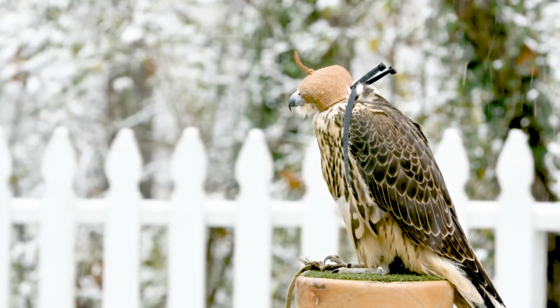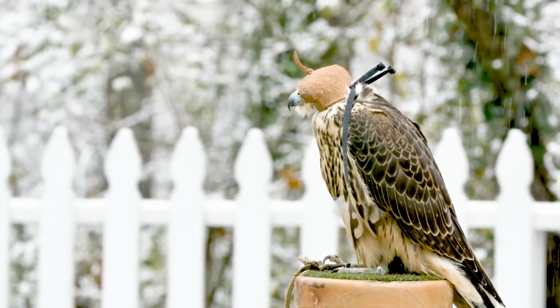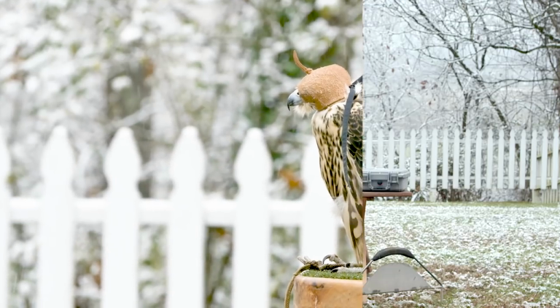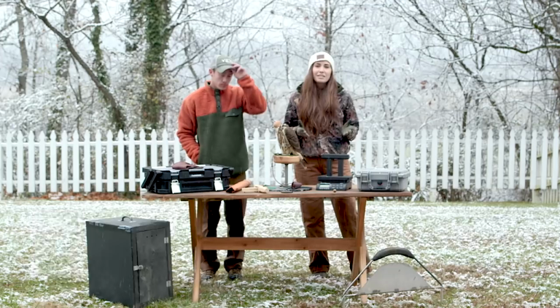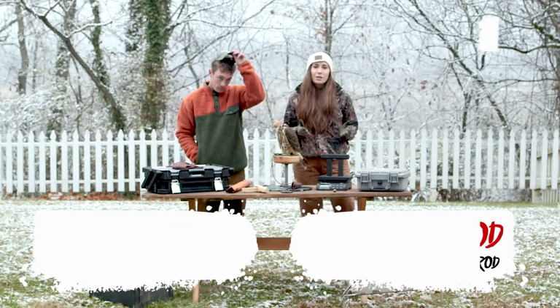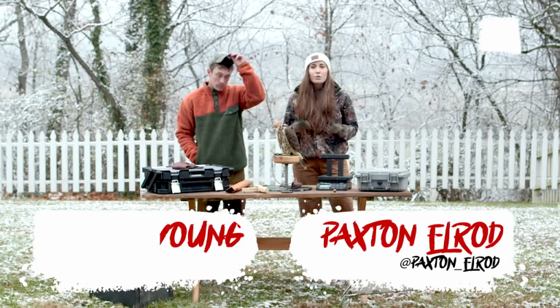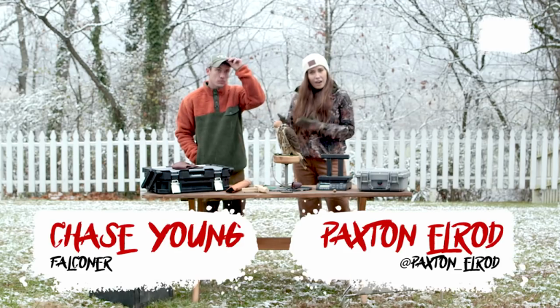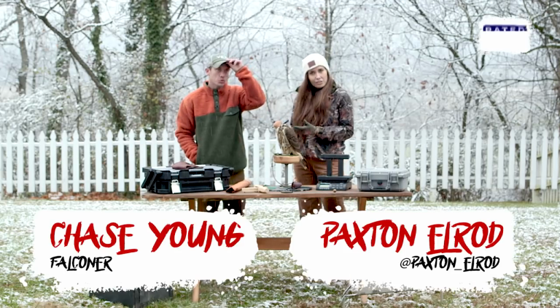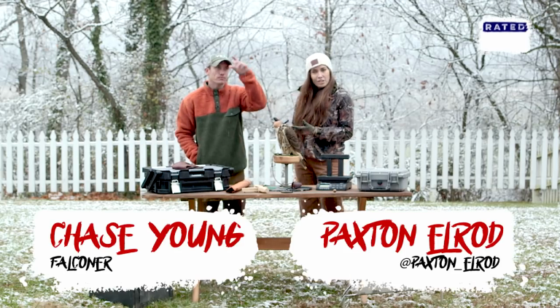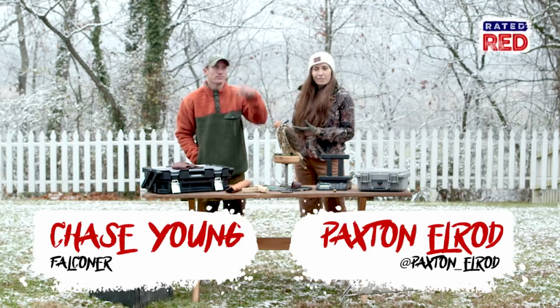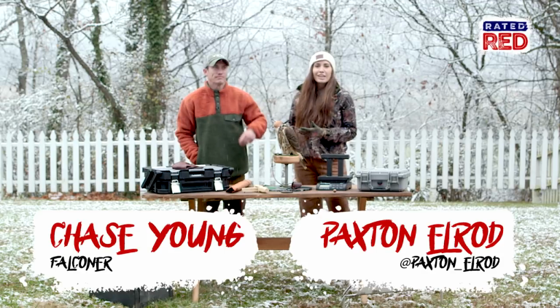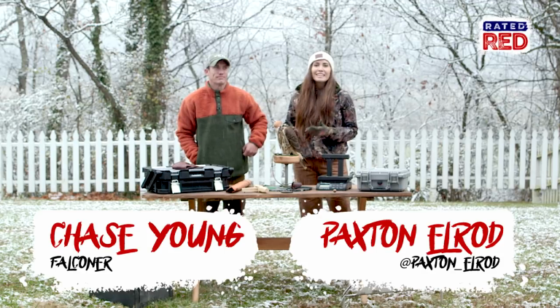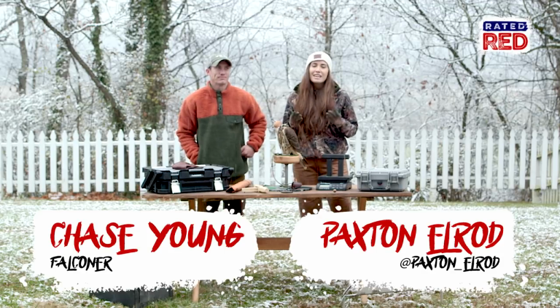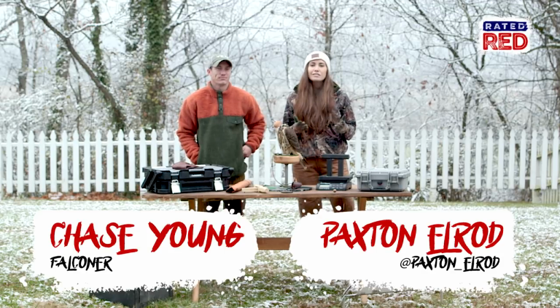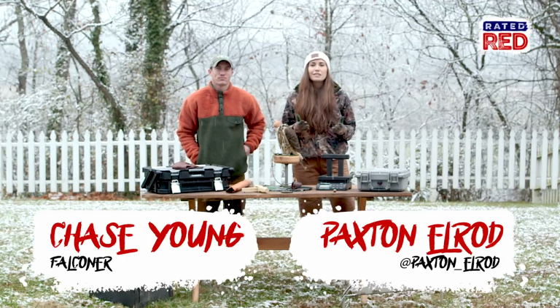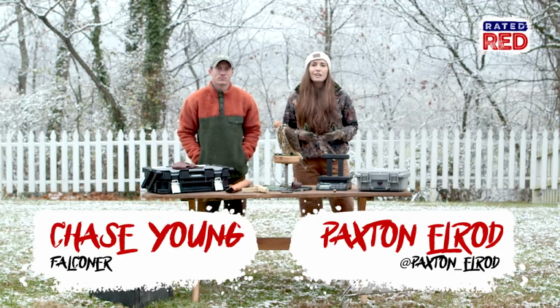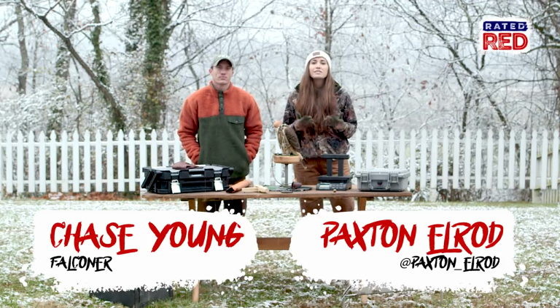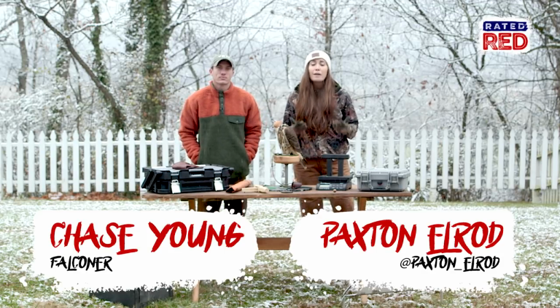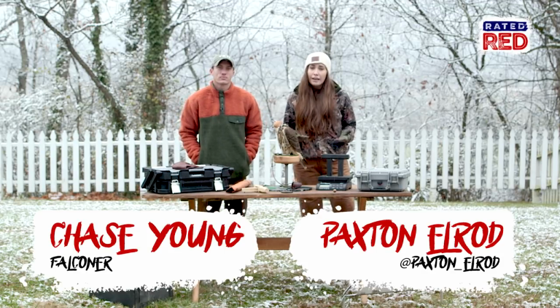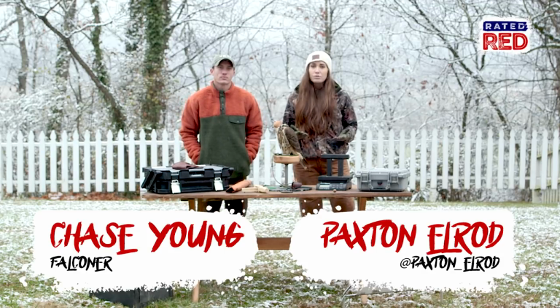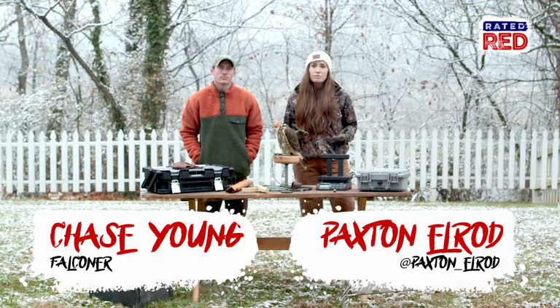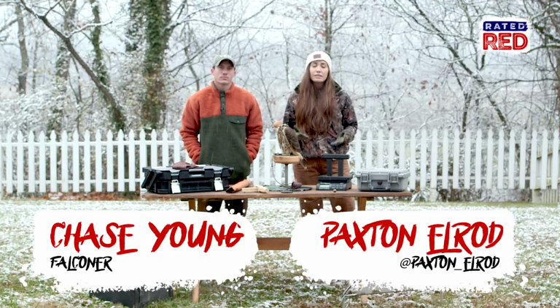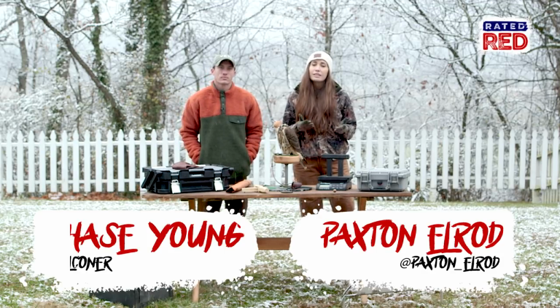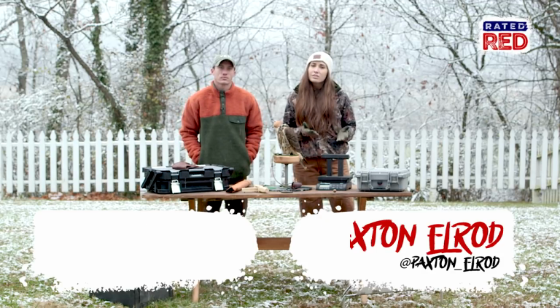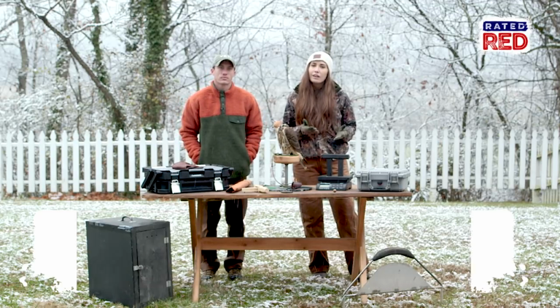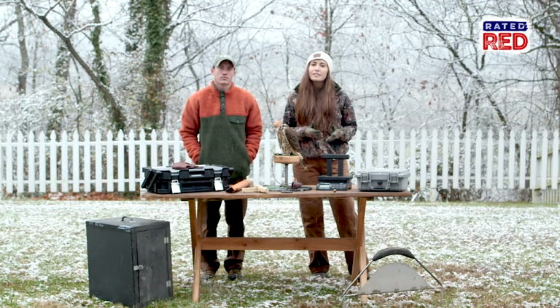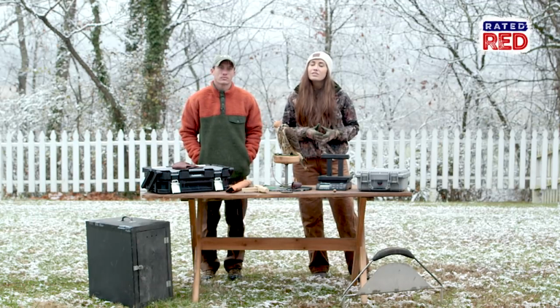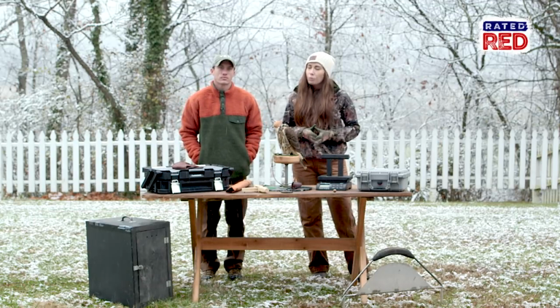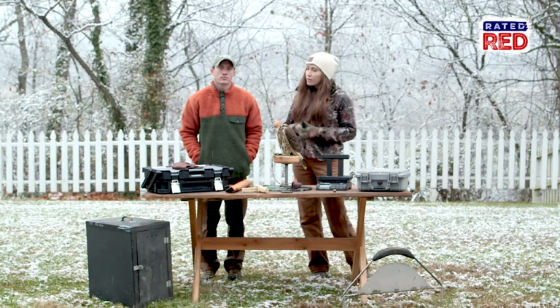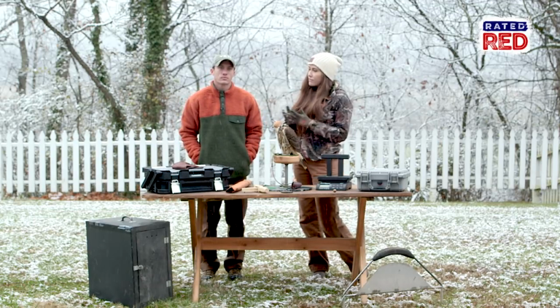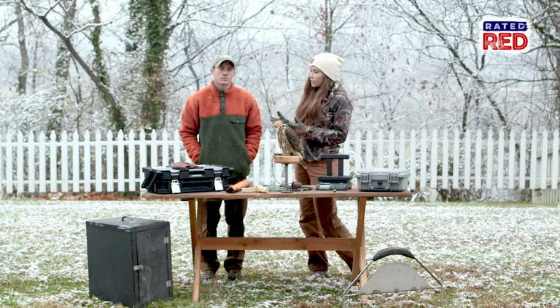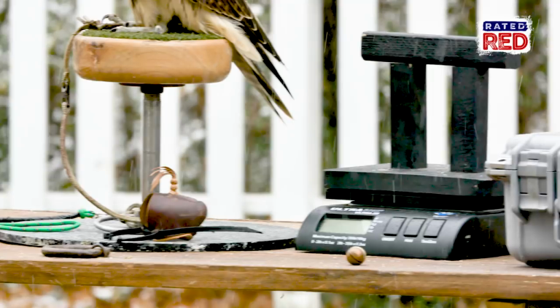Hey guys, I'm here with Falconer Chase Young and he is going to tell us some items you need to get started in the sport of falconry.